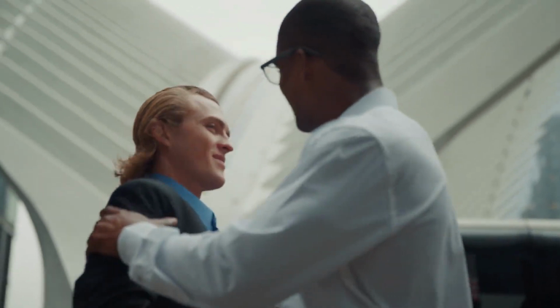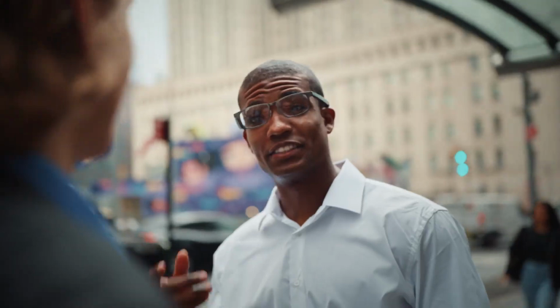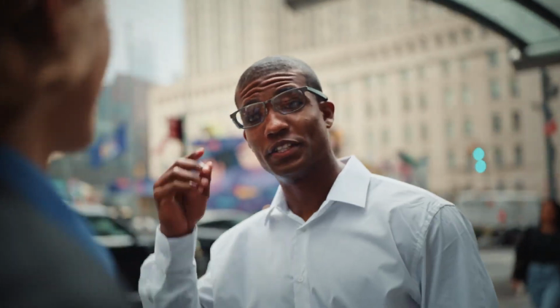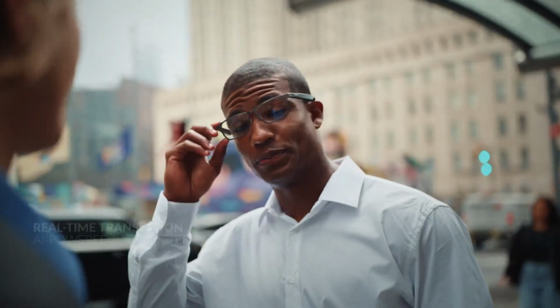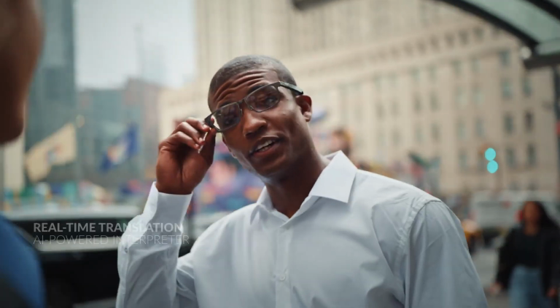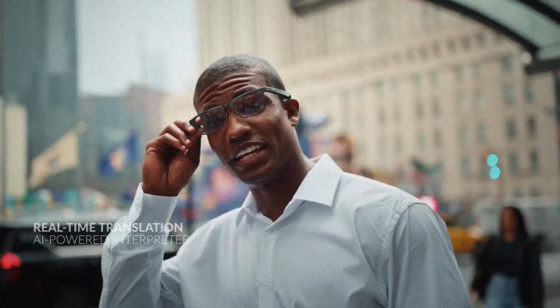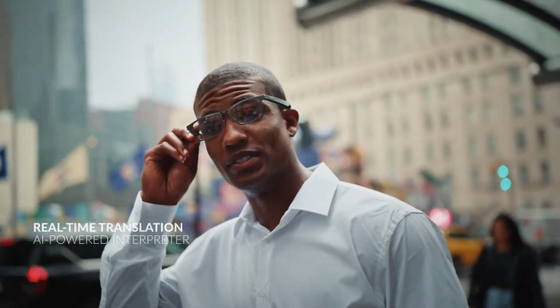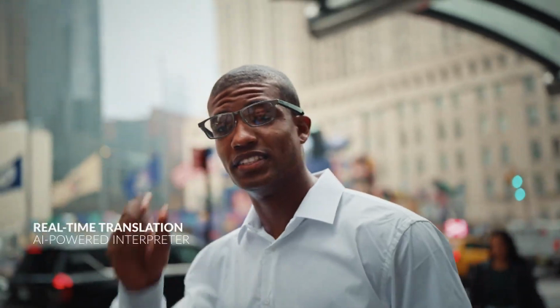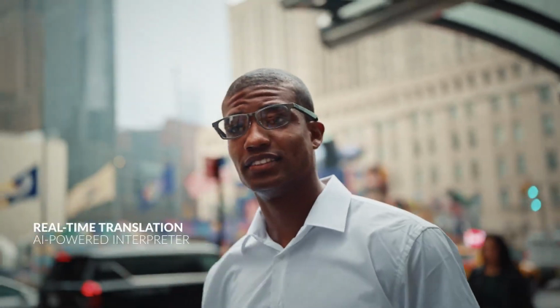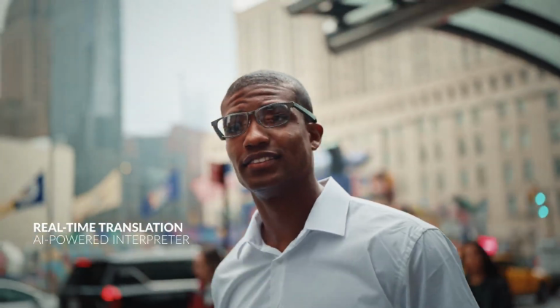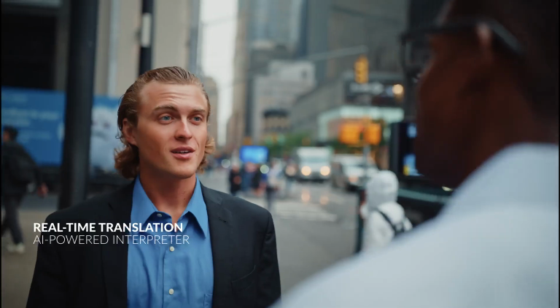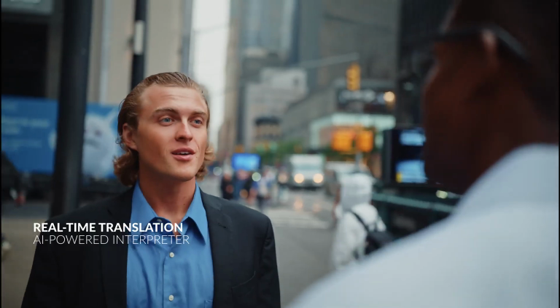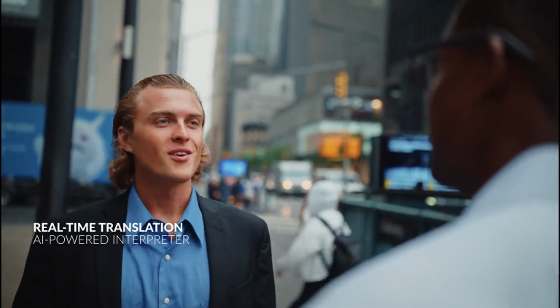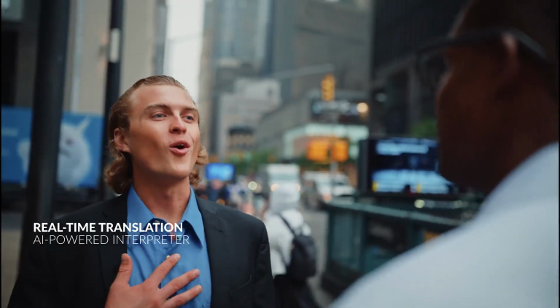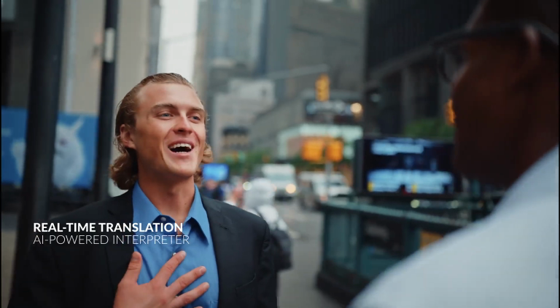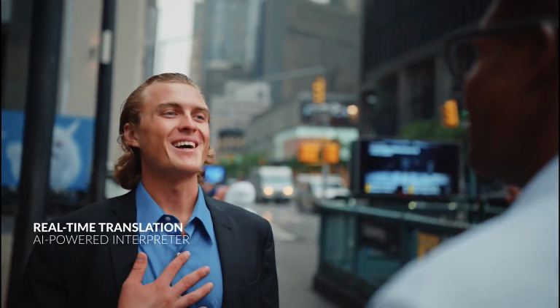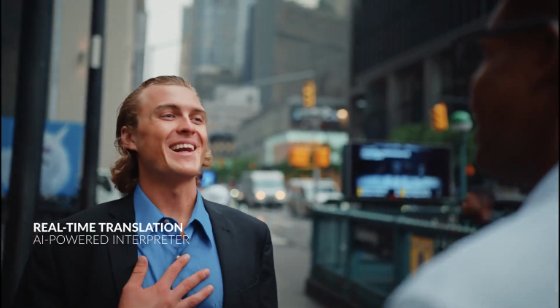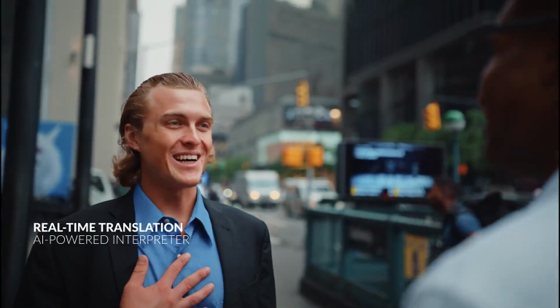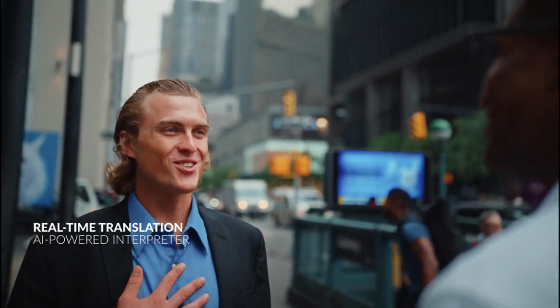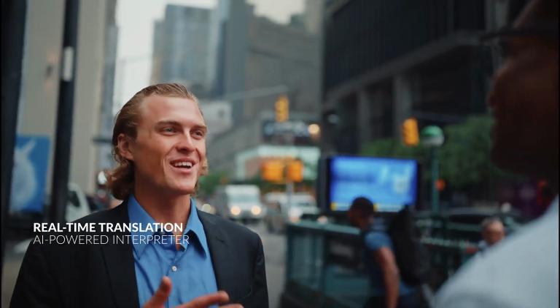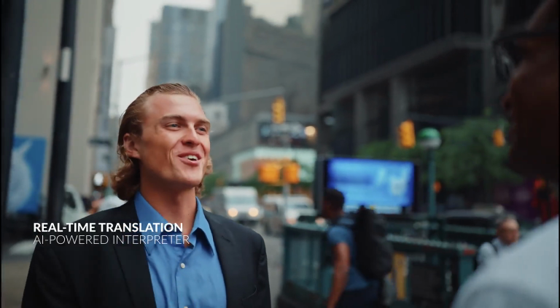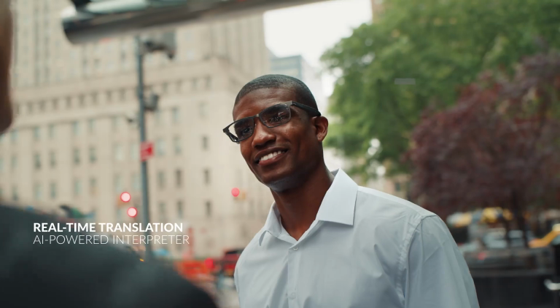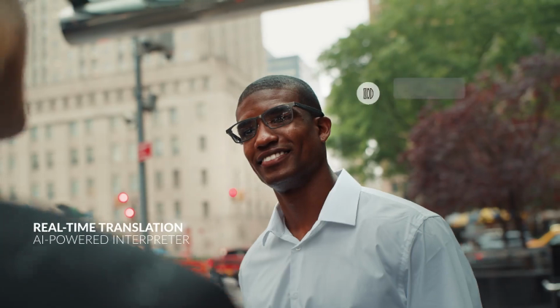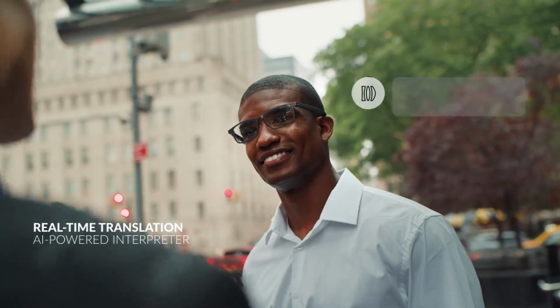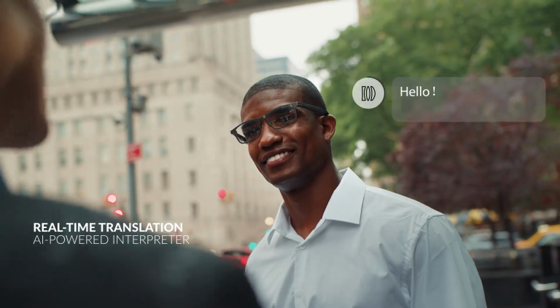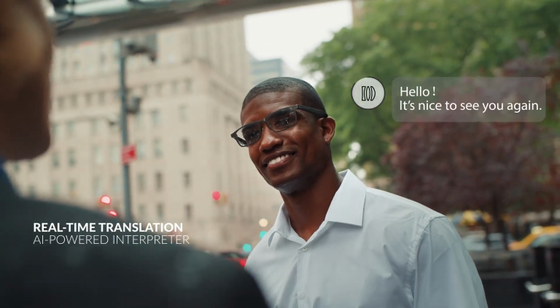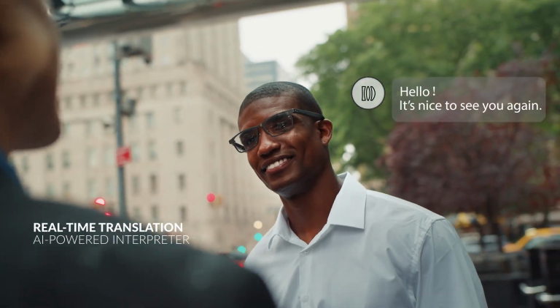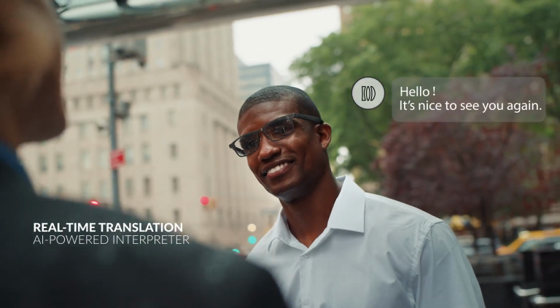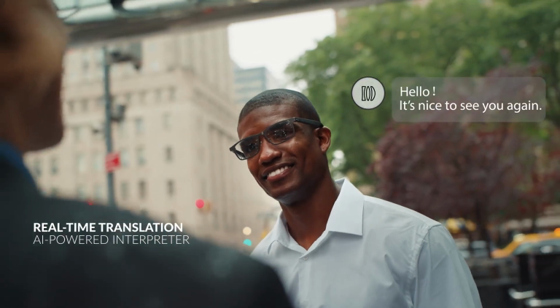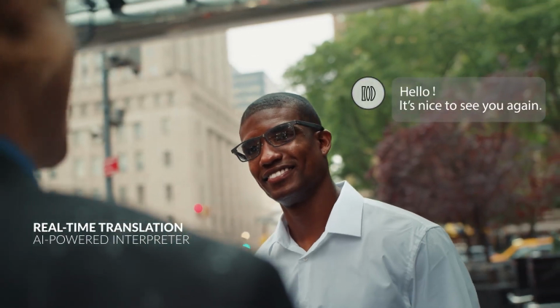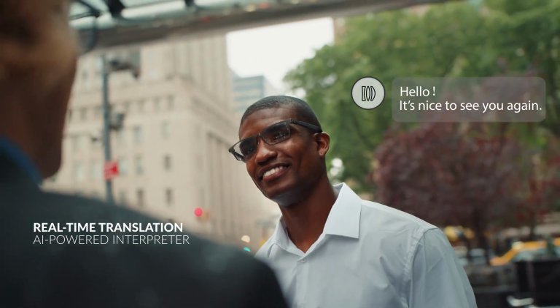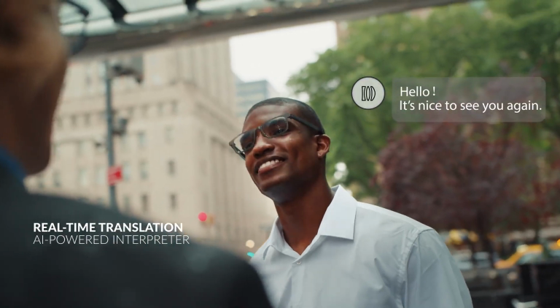You can speak your own language. [Spanish] Hola, encantado de verte de nuevo. [Translated] Hello, it's nice to see you again.